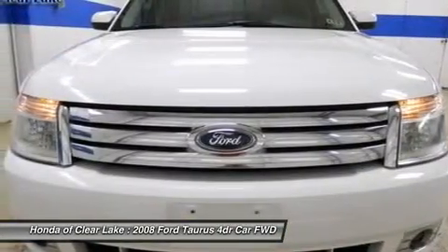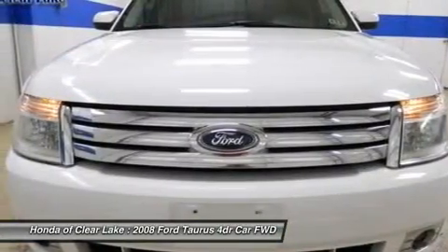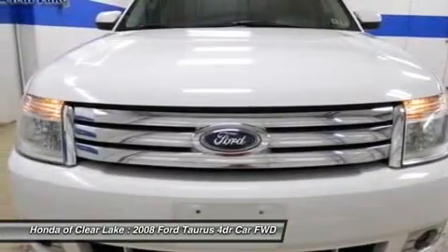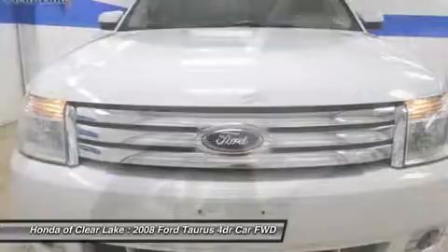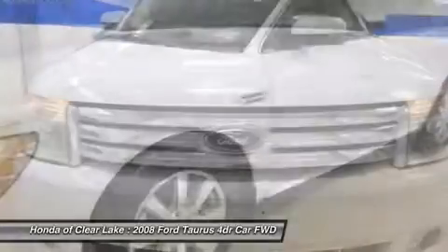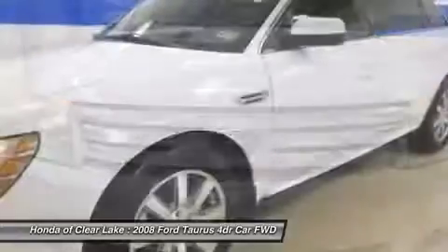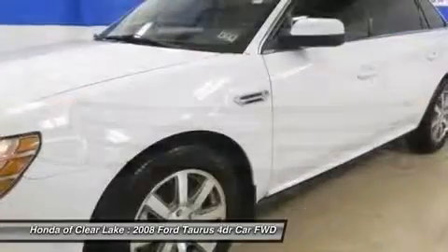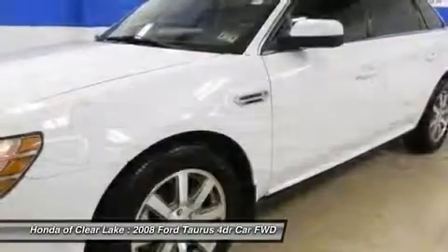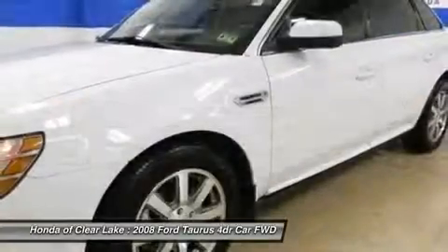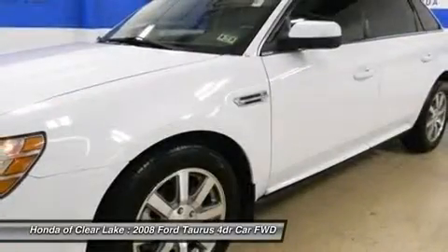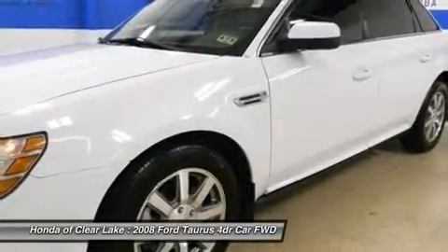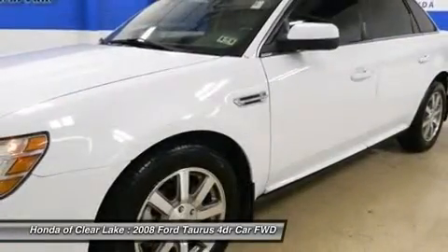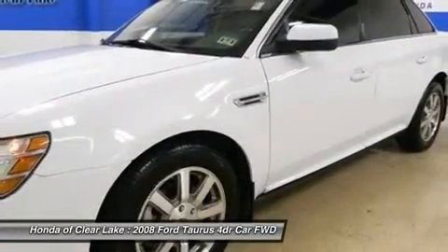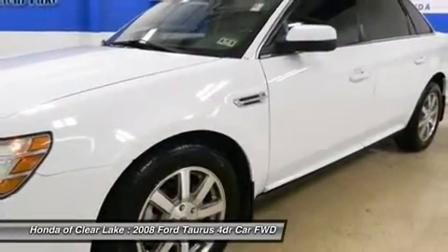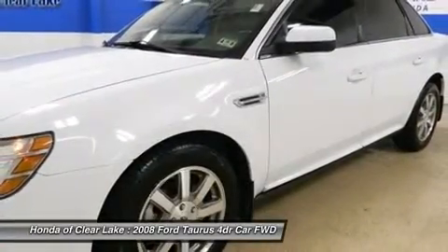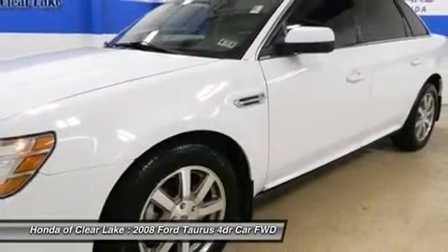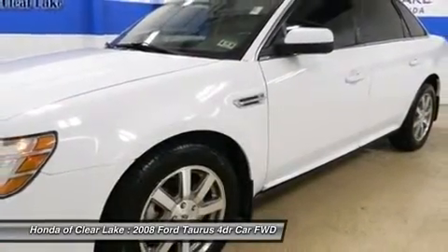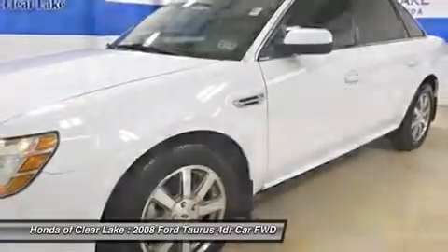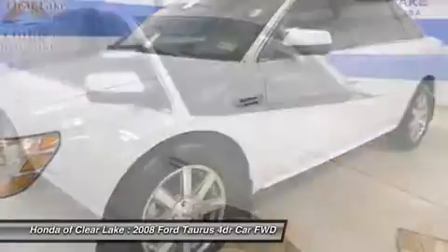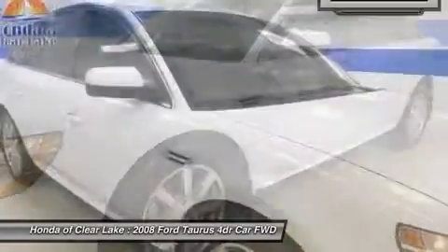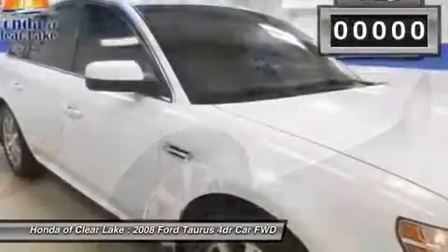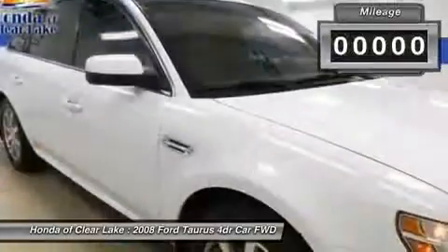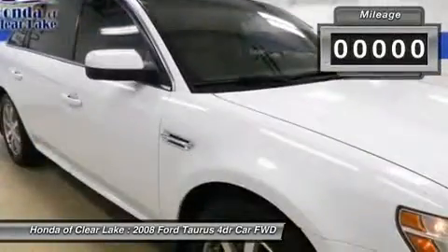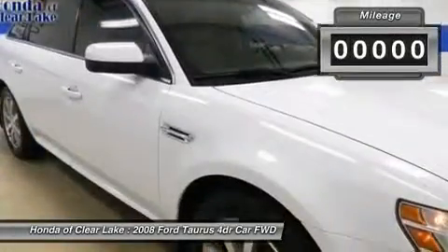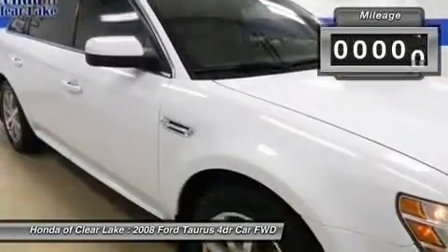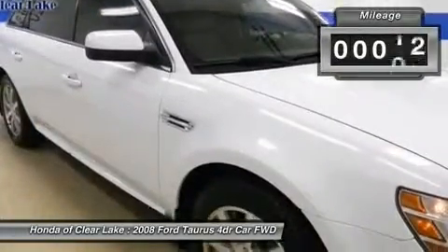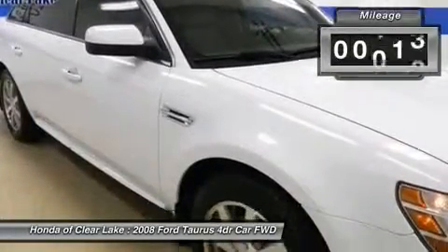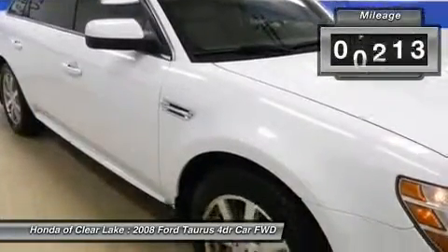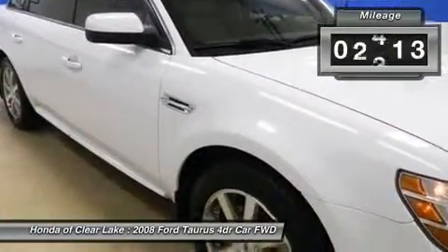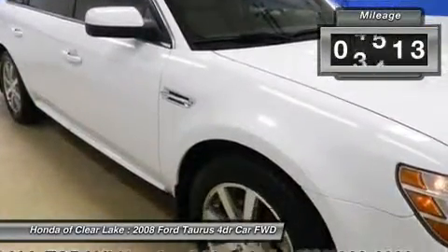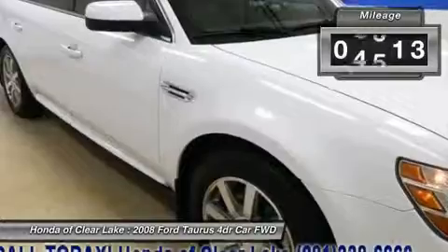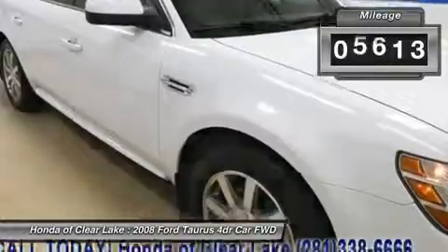Want to stretch your purchasing power? Well, take a look at this superb looking 2008 Ford Taurus.